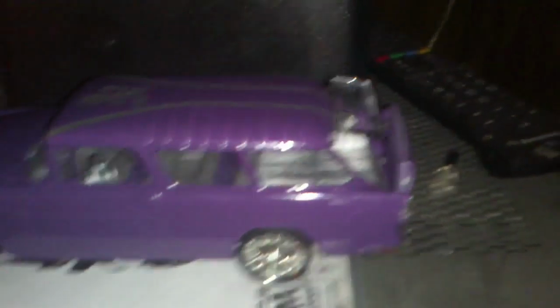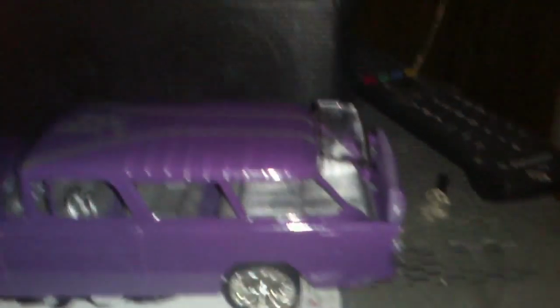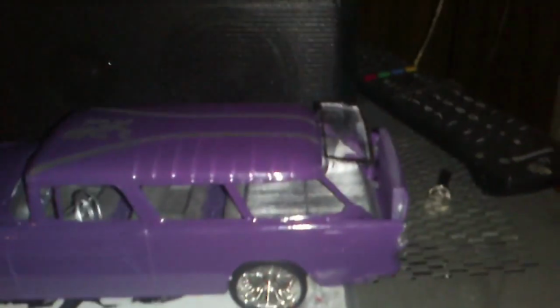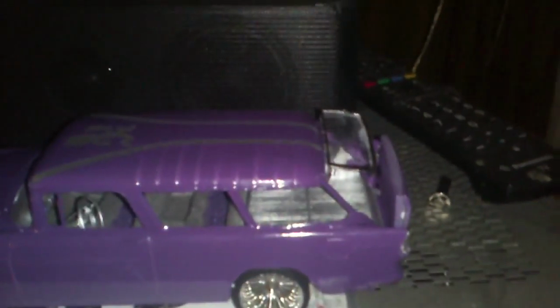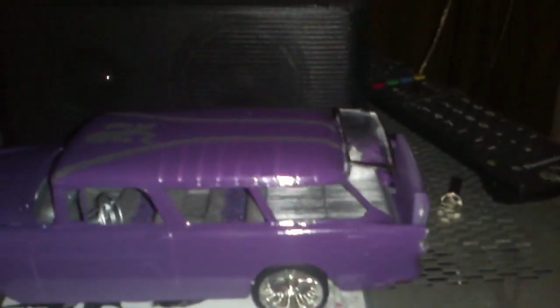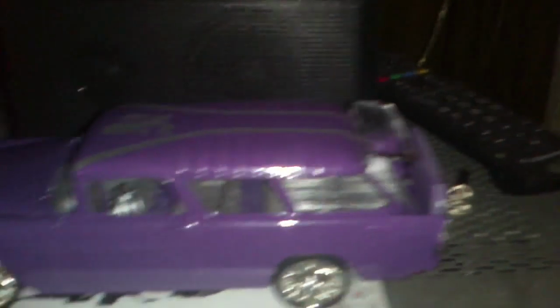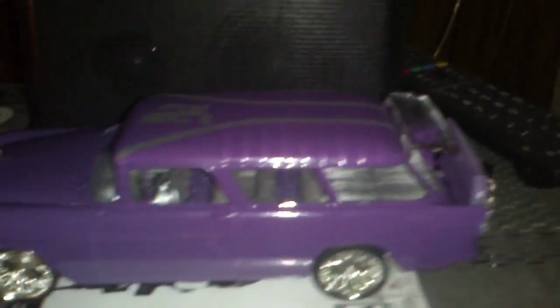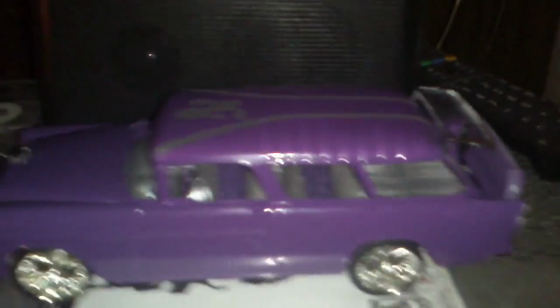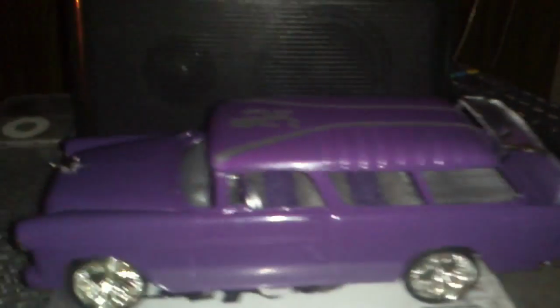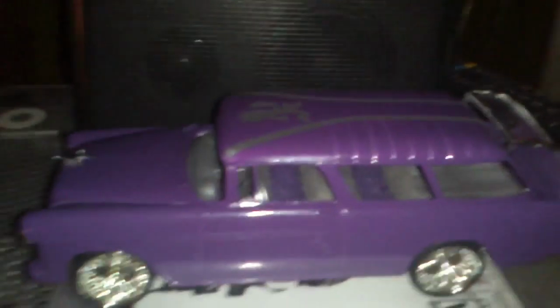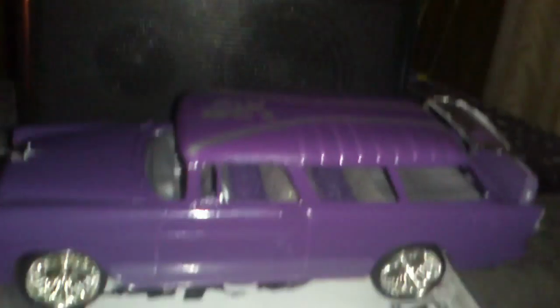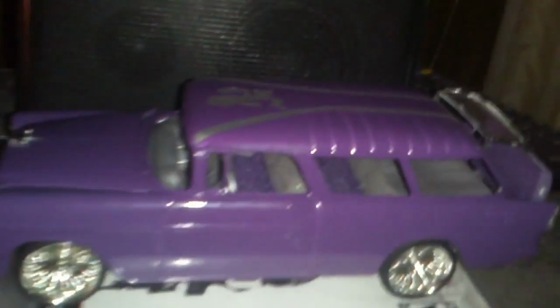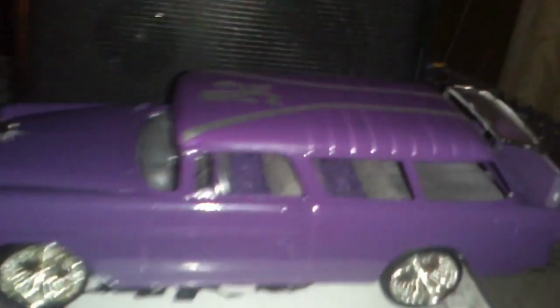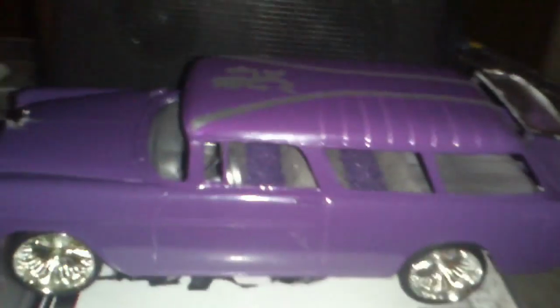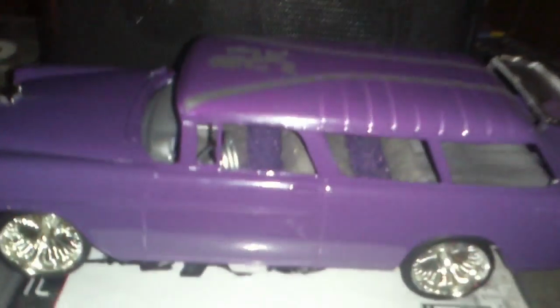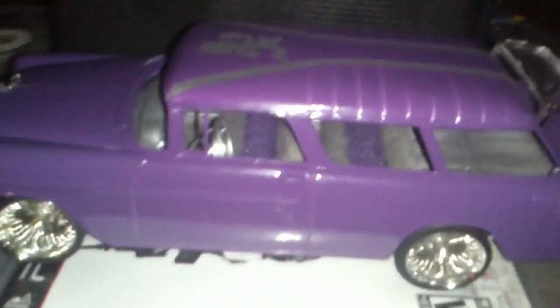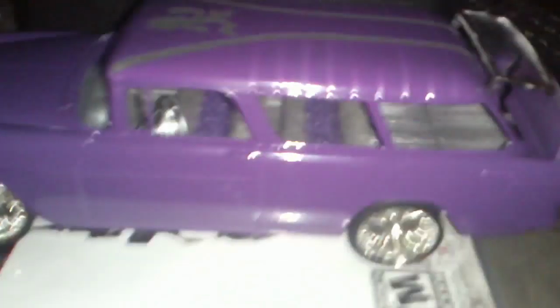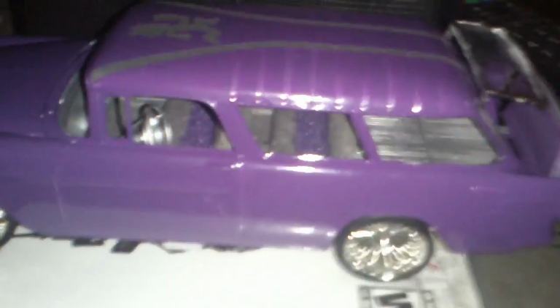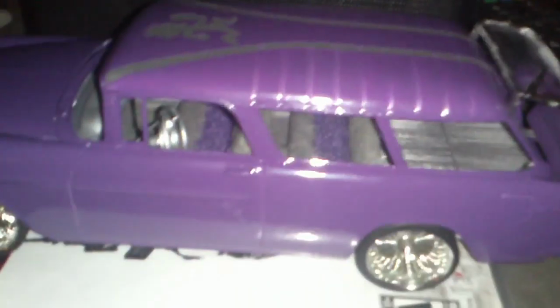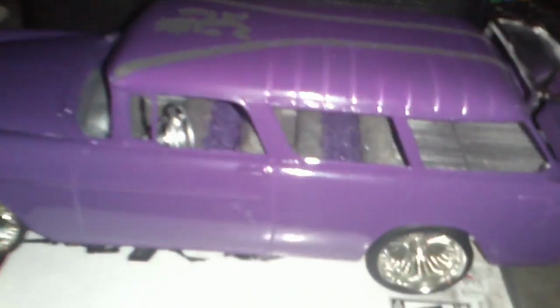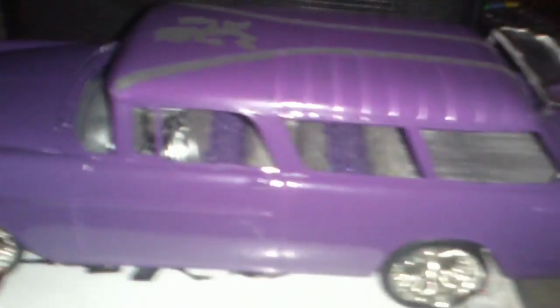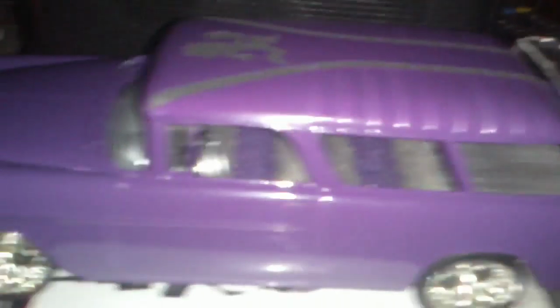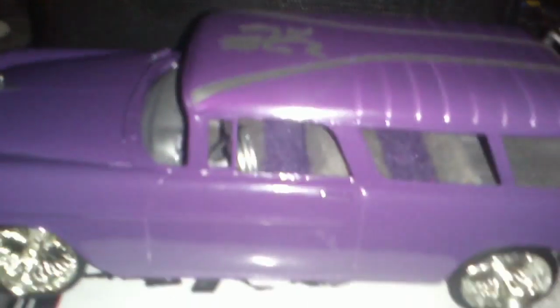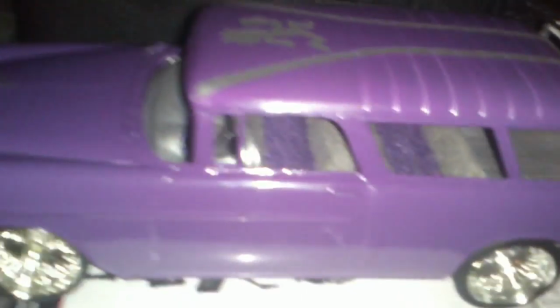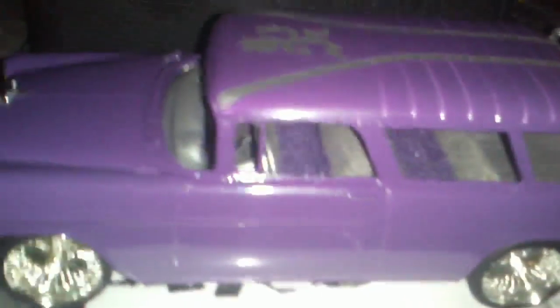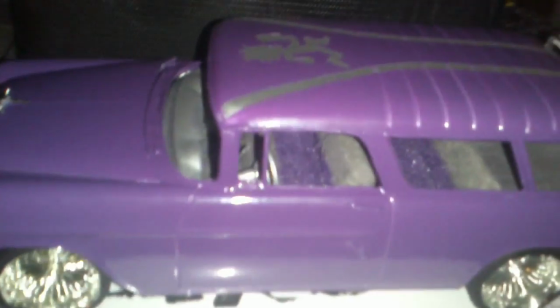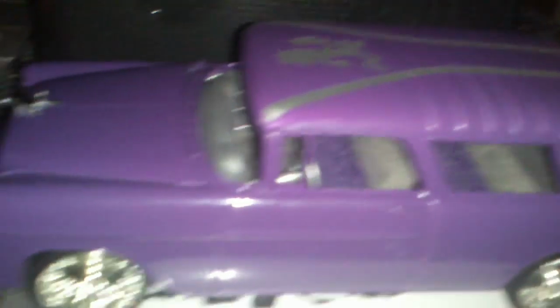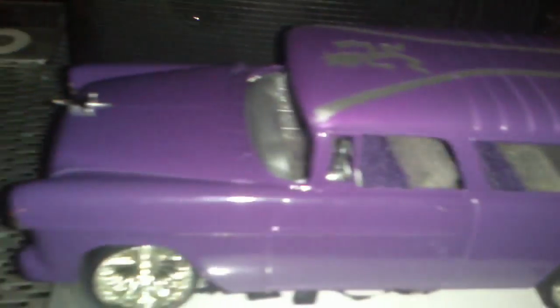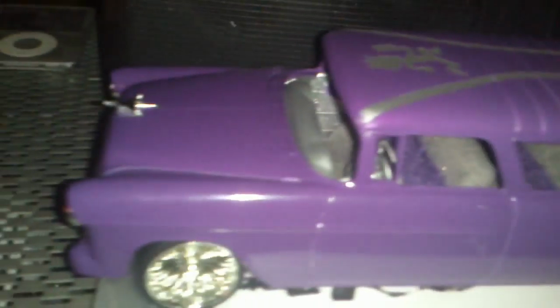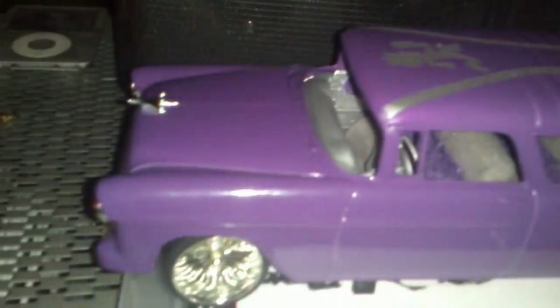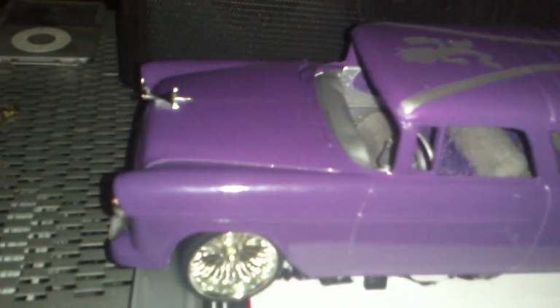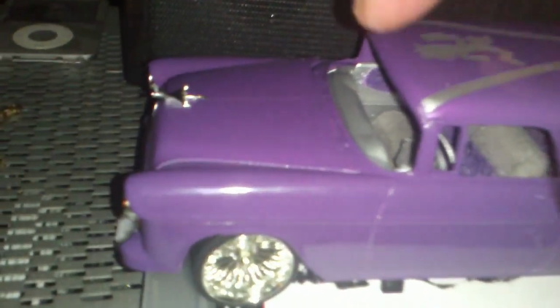Hello, Carnage the Clown here. Update on the 55 Chevy No Man.